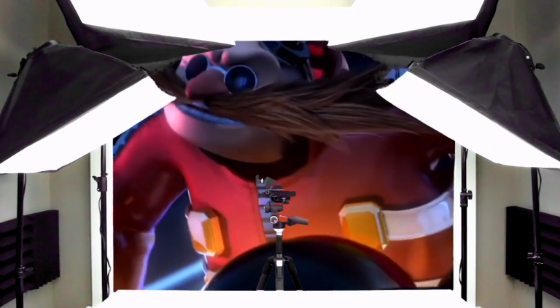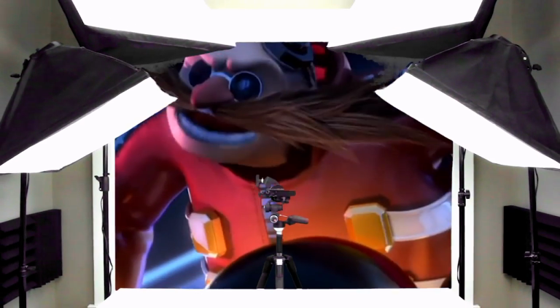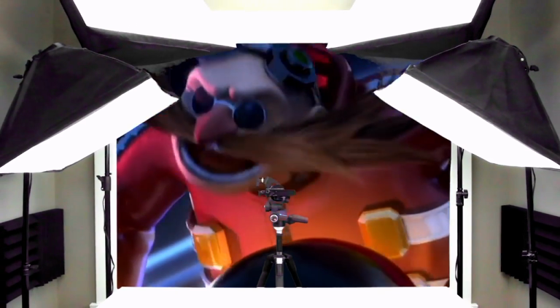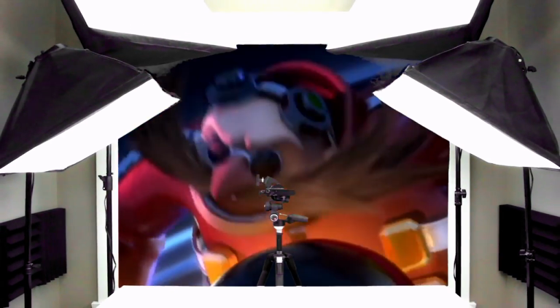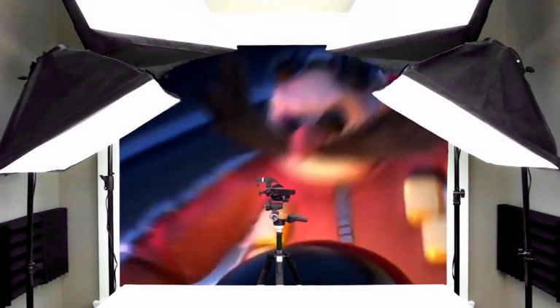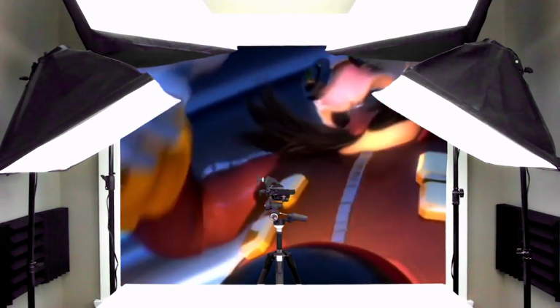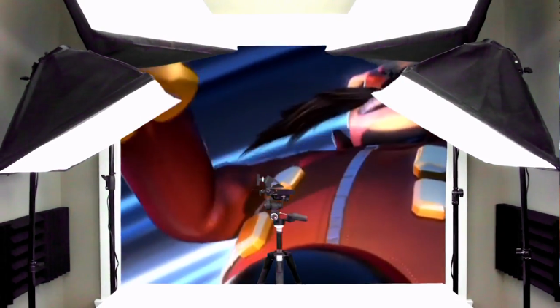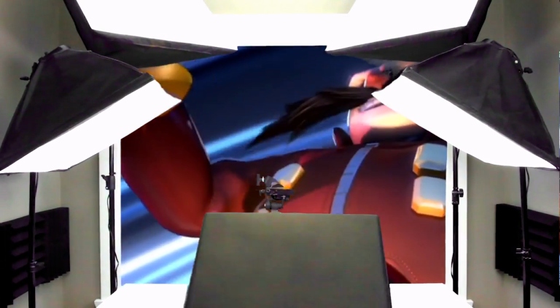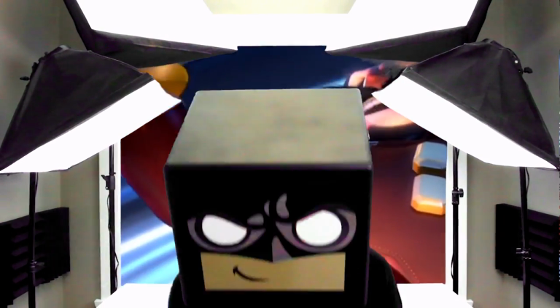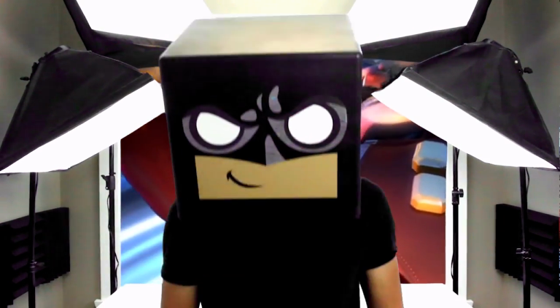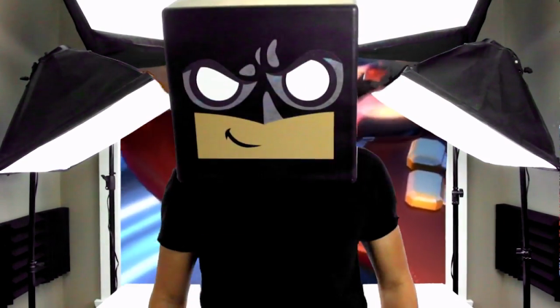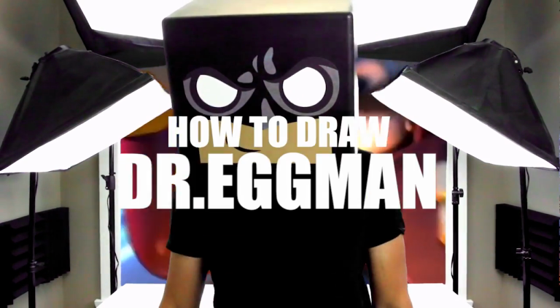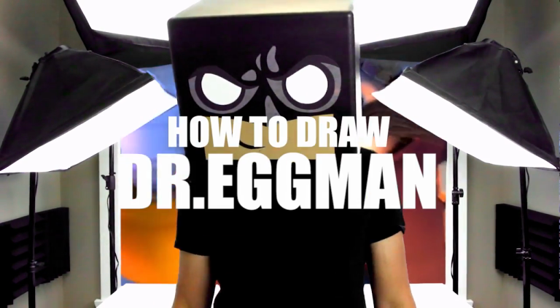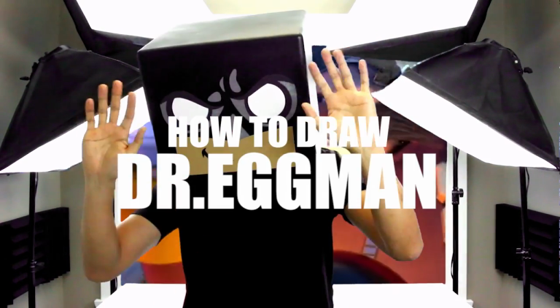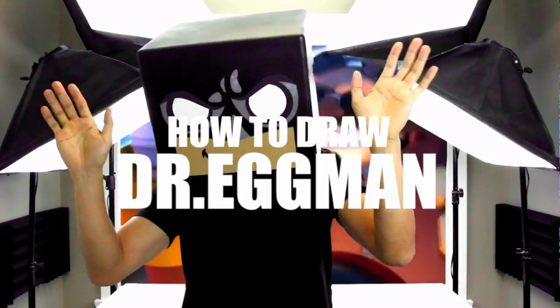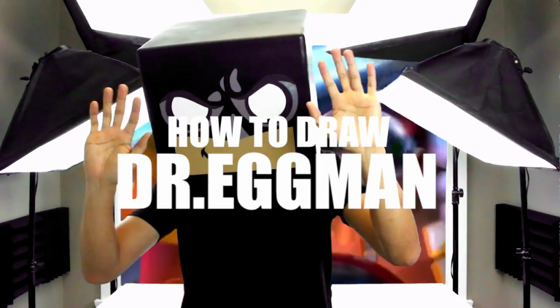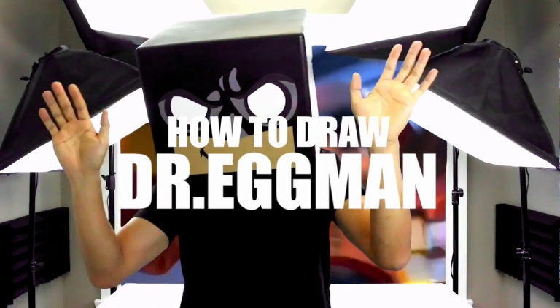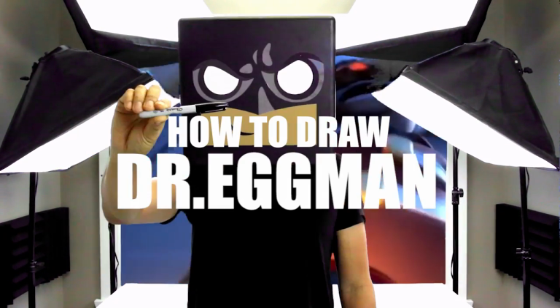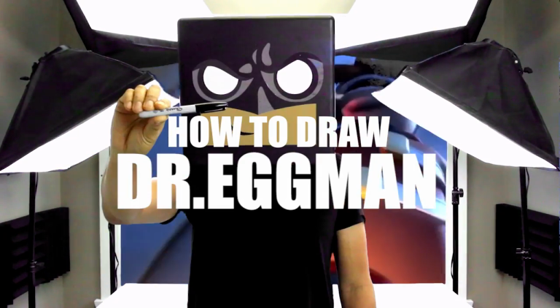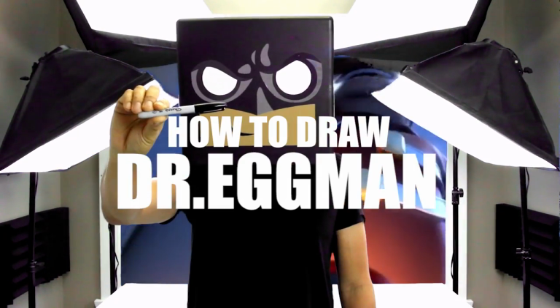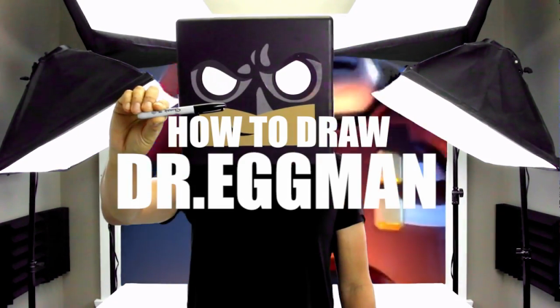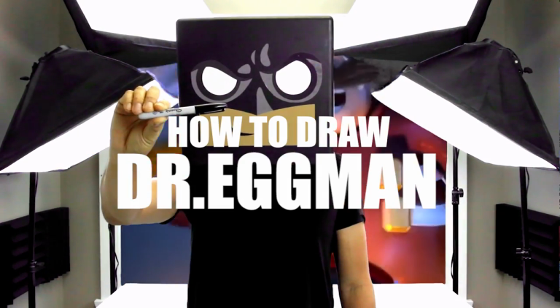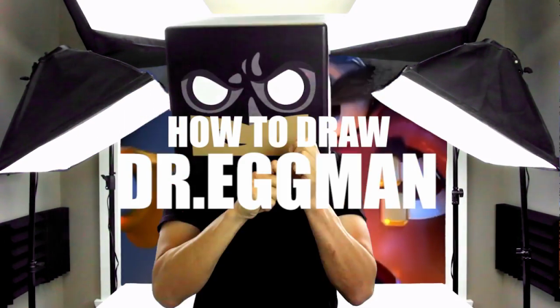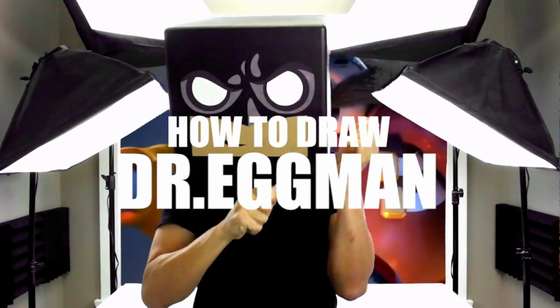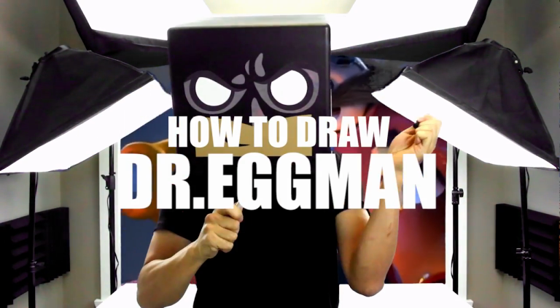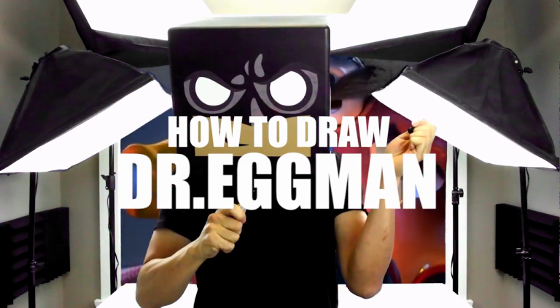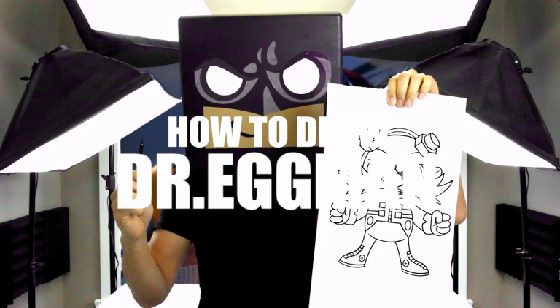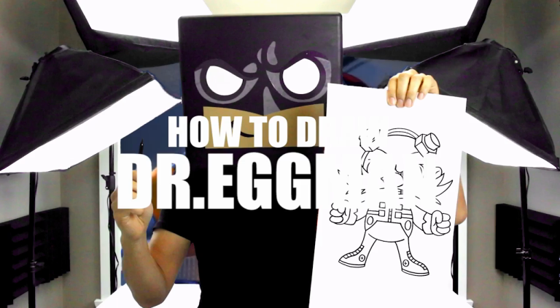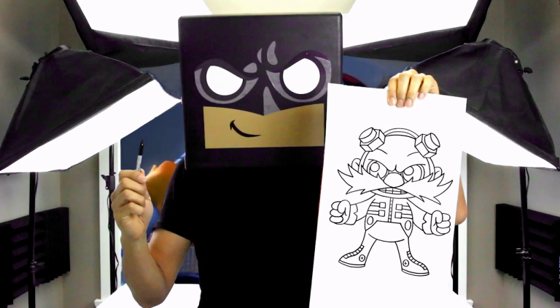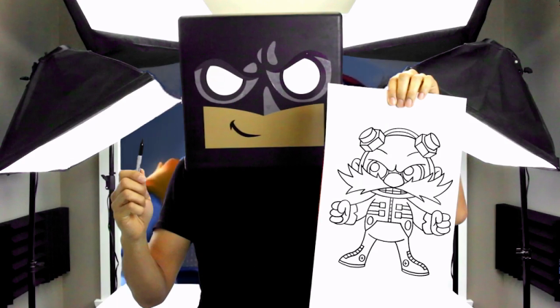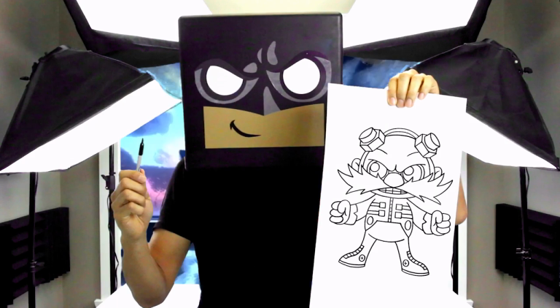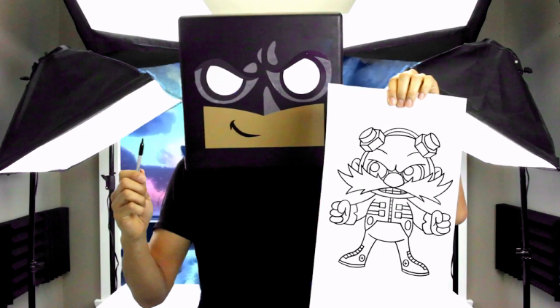What's up everyone and welcome to the club. In today's video we're going to be drawing Dr. Eggman from Sonic the Hedgehog.